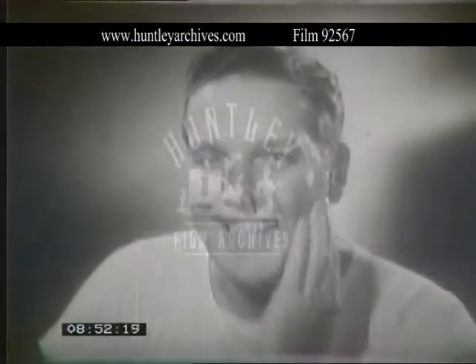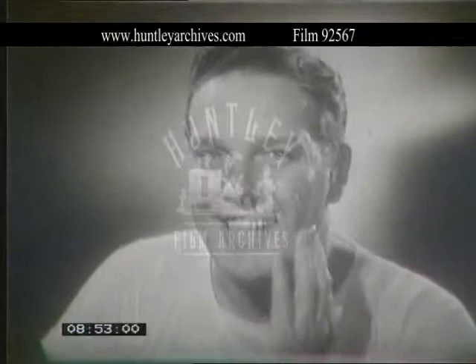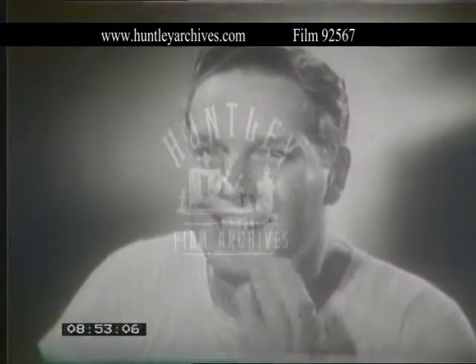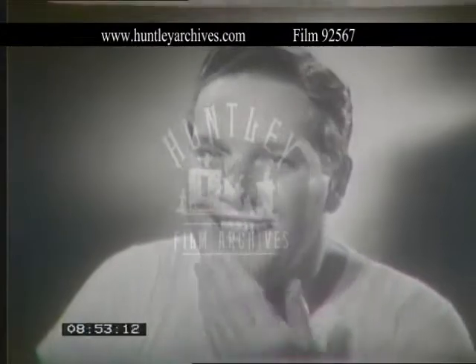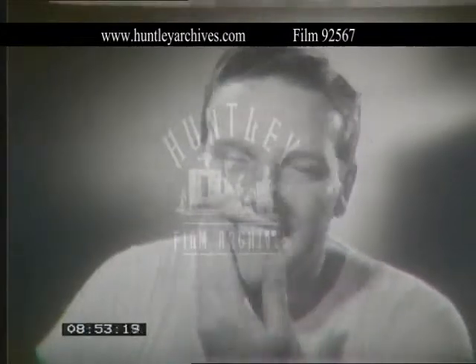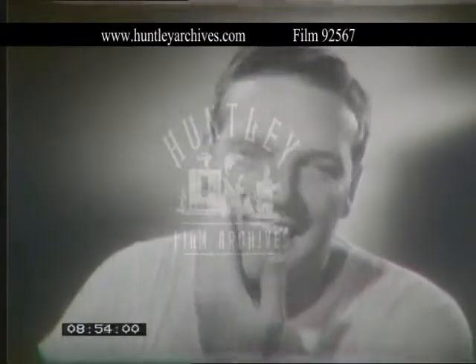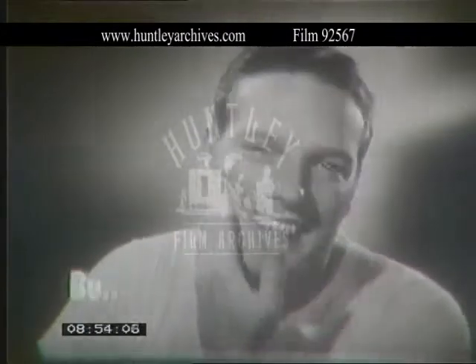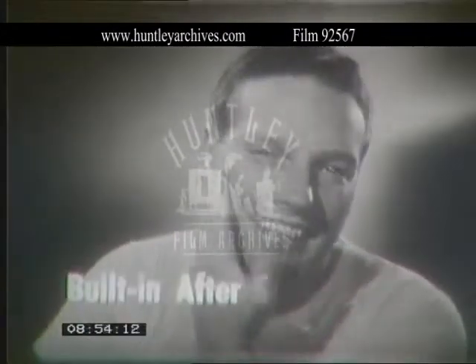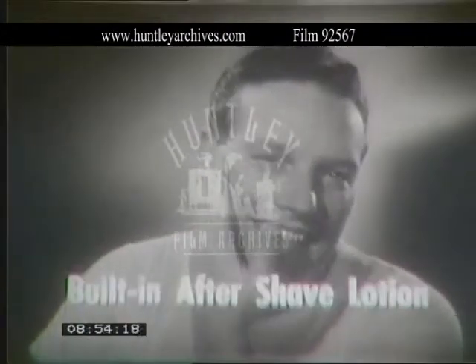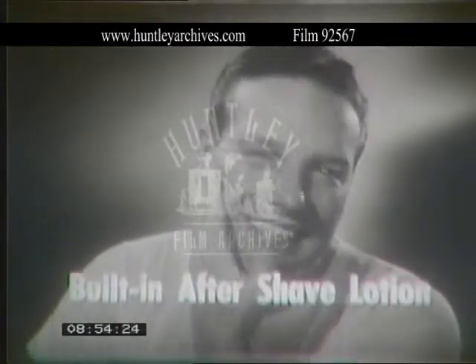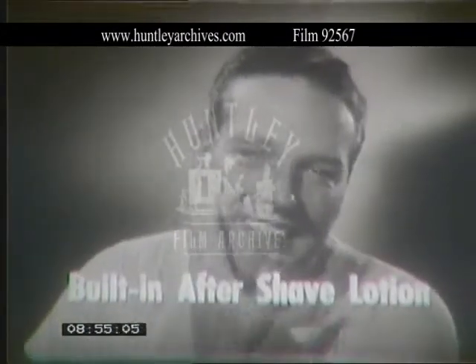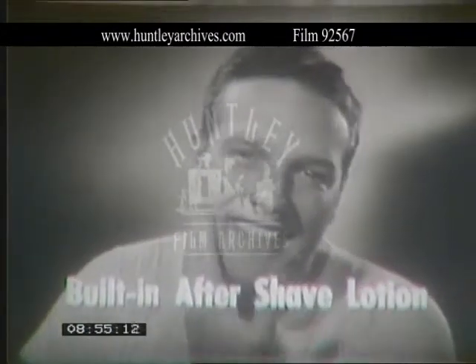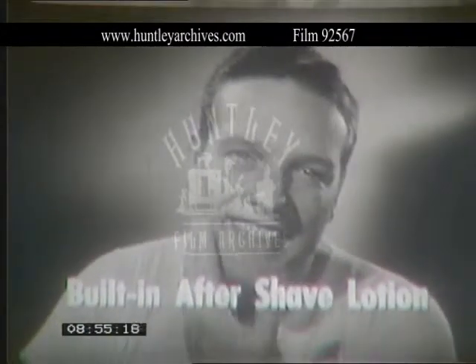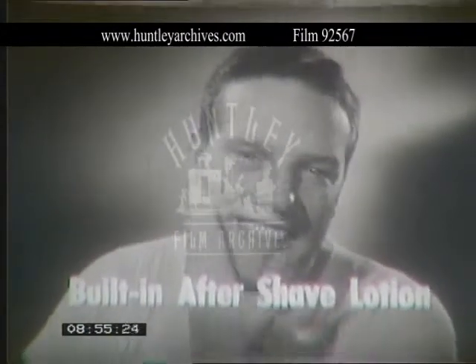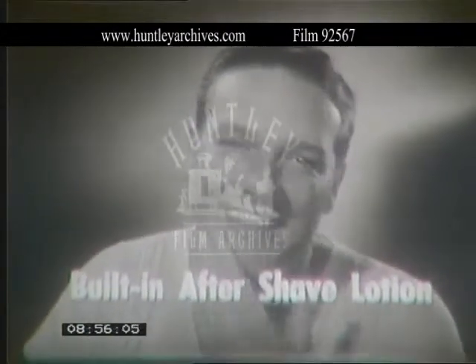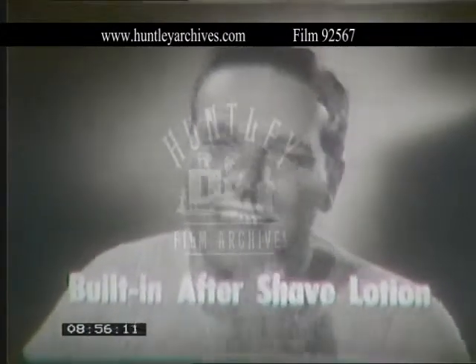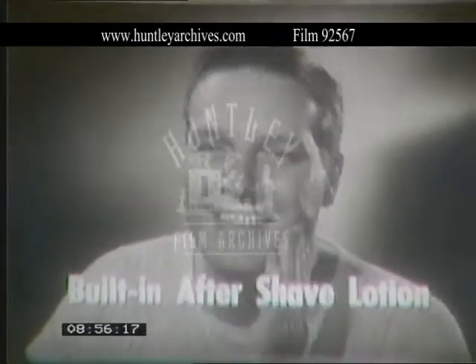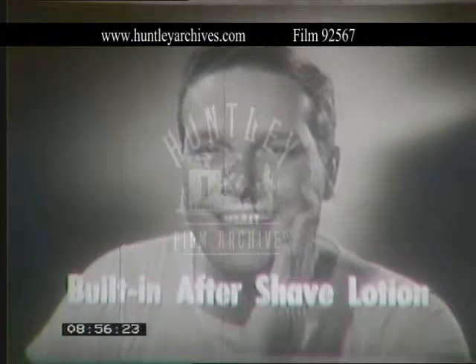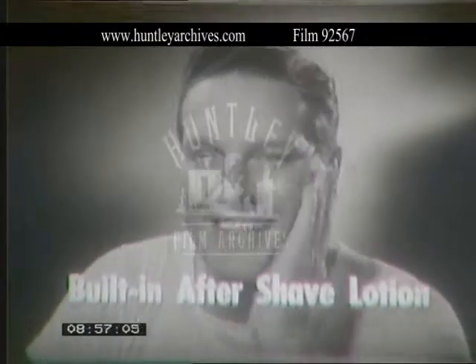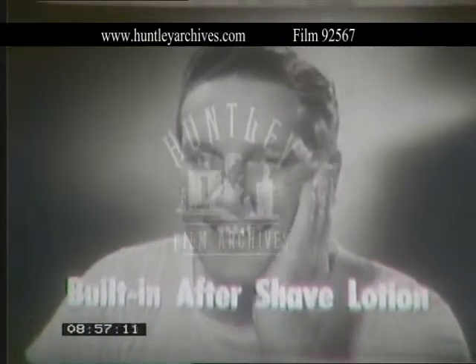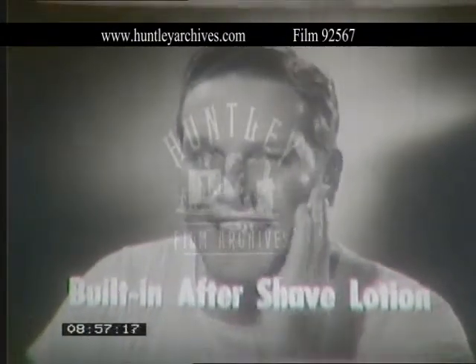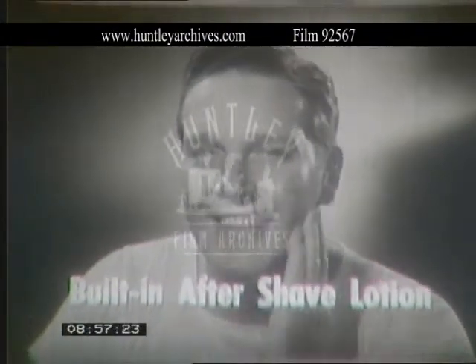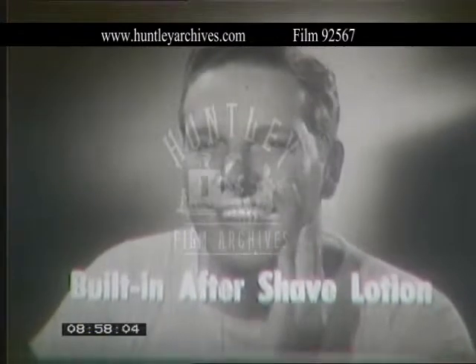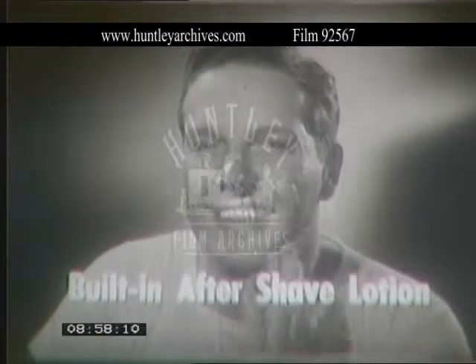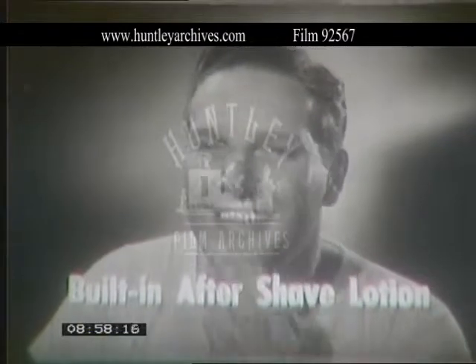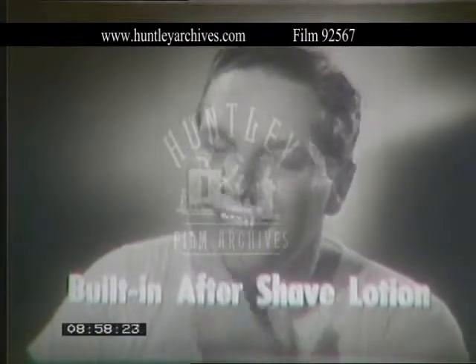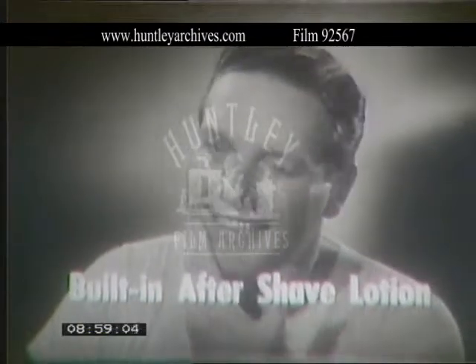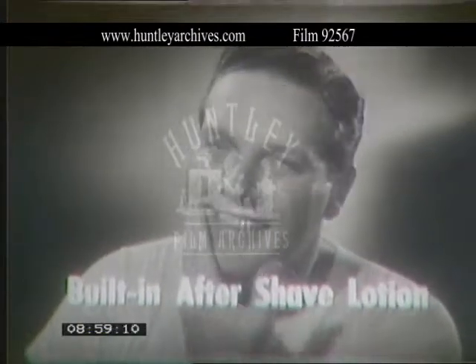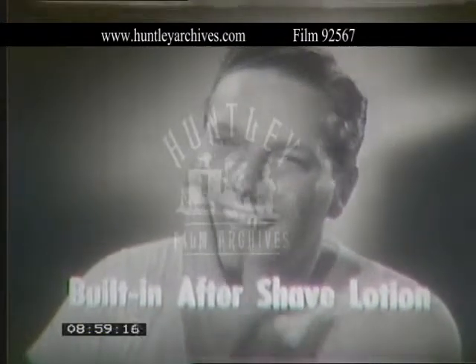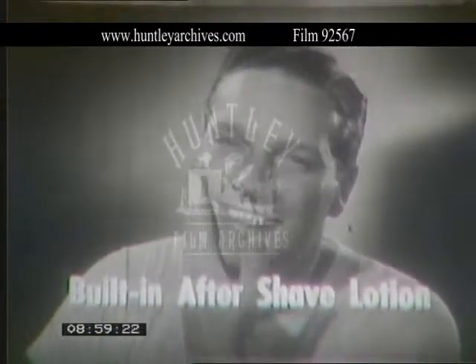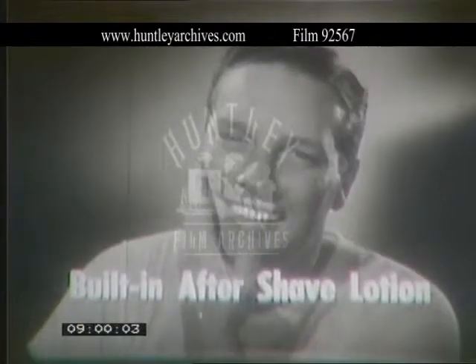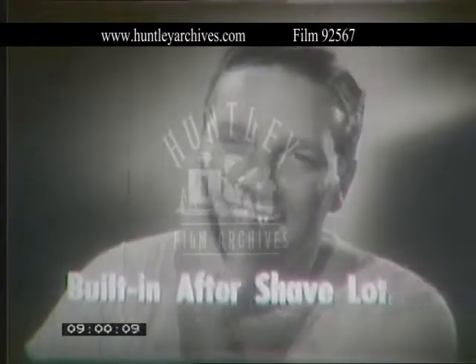RISE is better after you shave too — built-in aftershave lotion soothes your skin, gives you a smoother, cleaner shave, and is kinder to your skin.